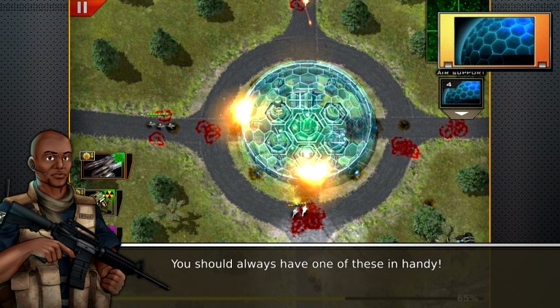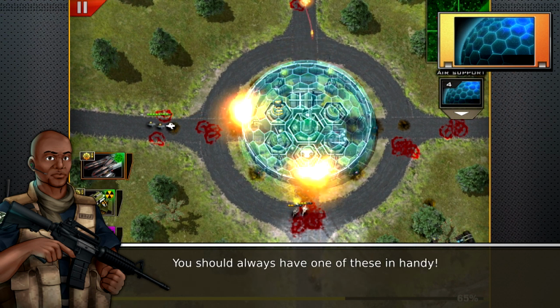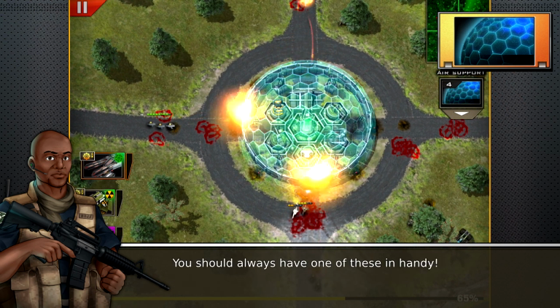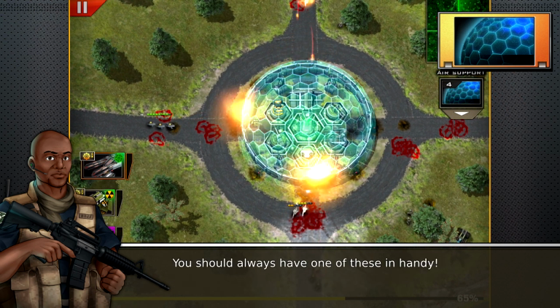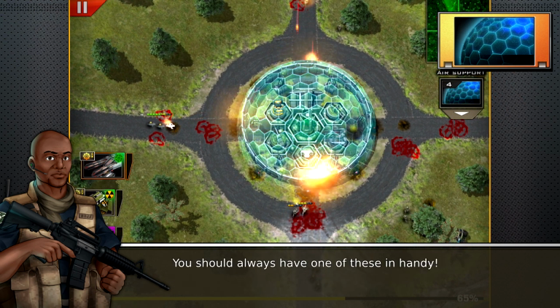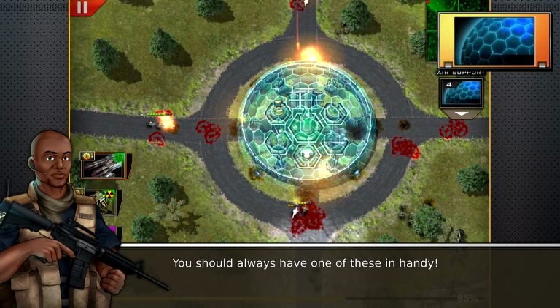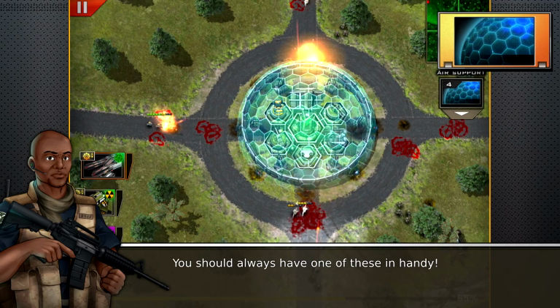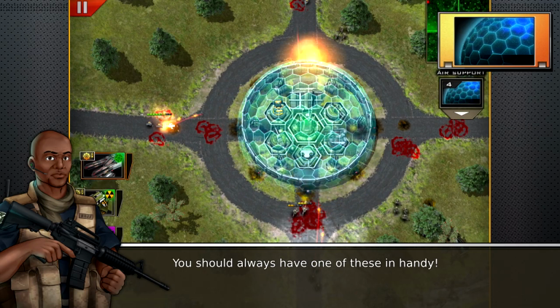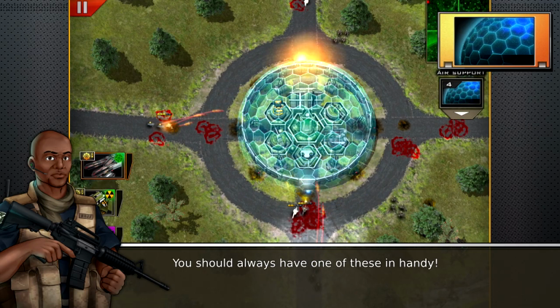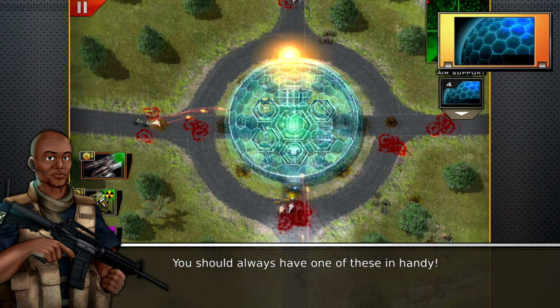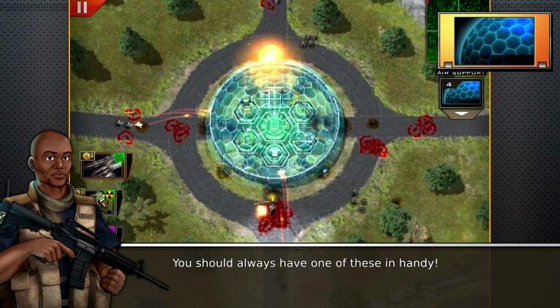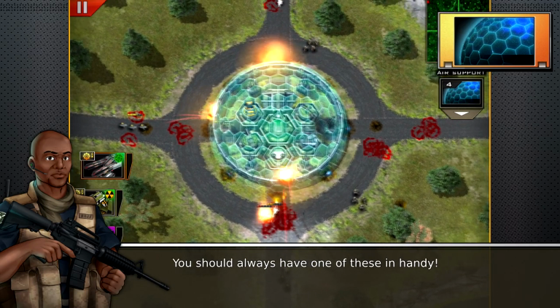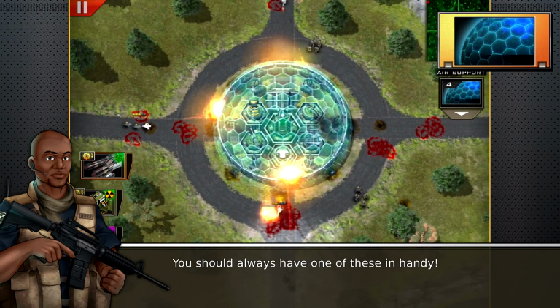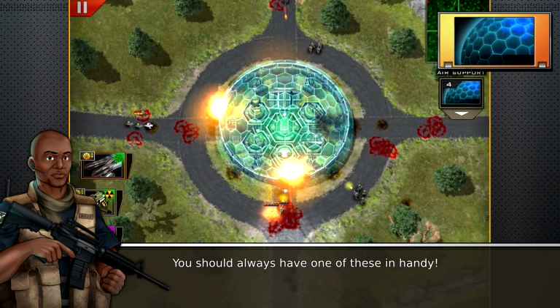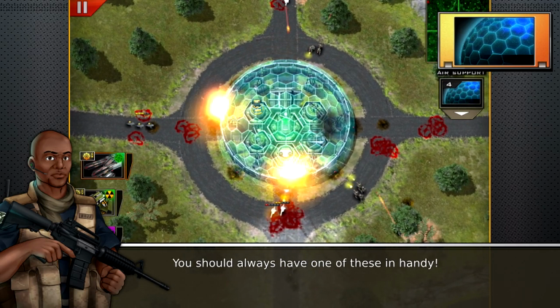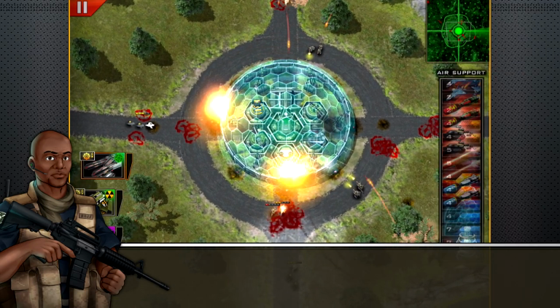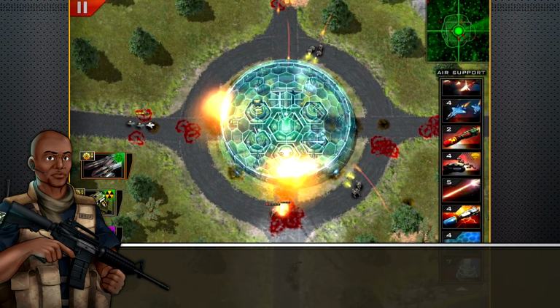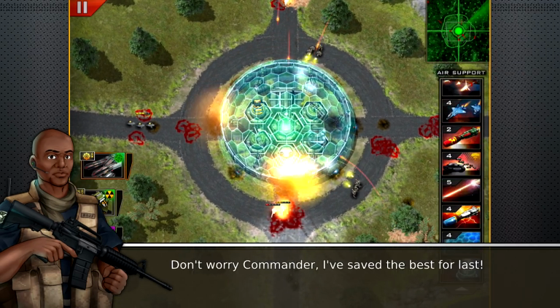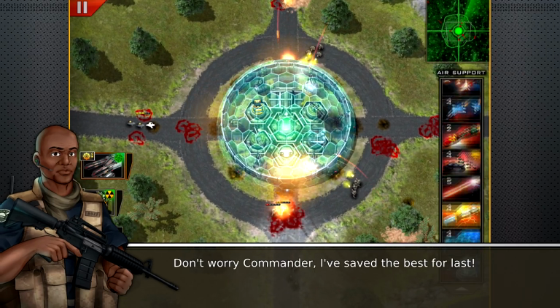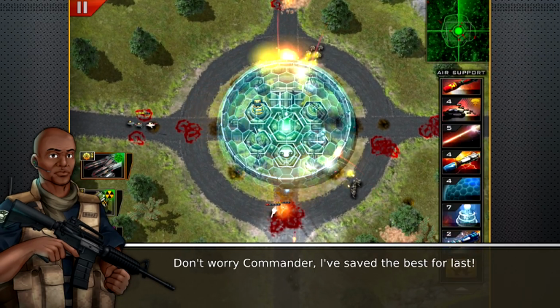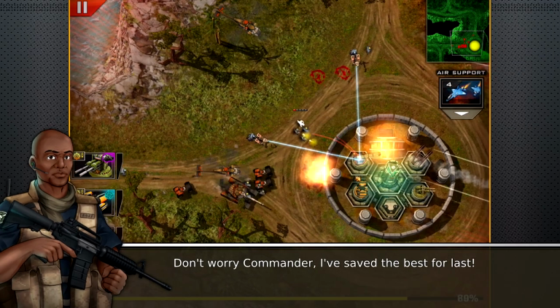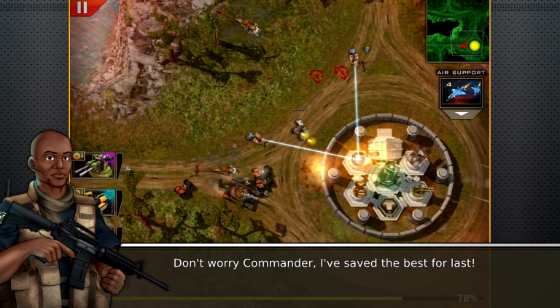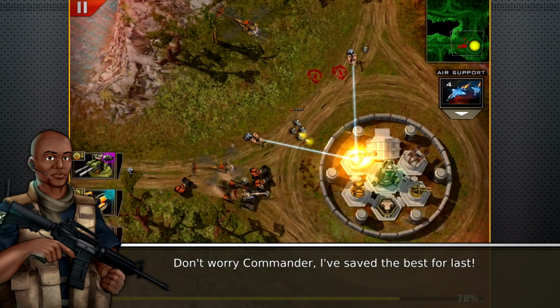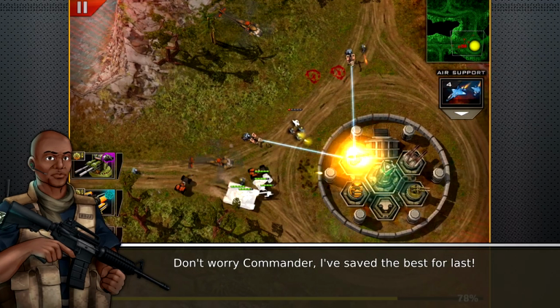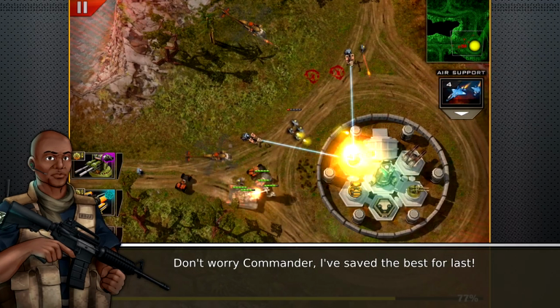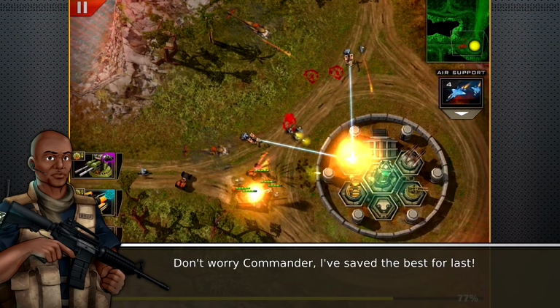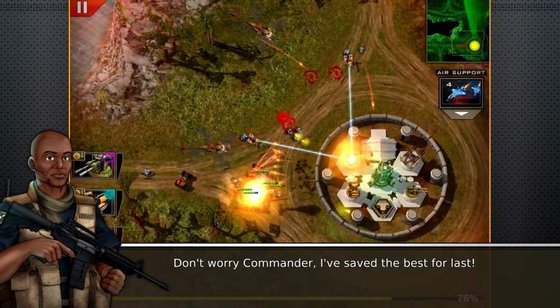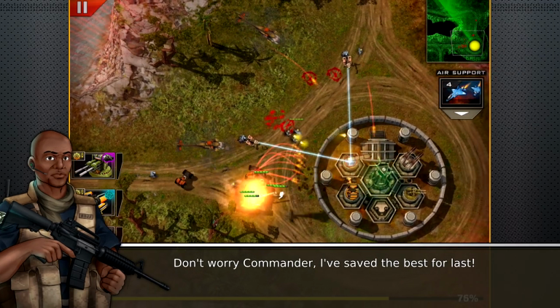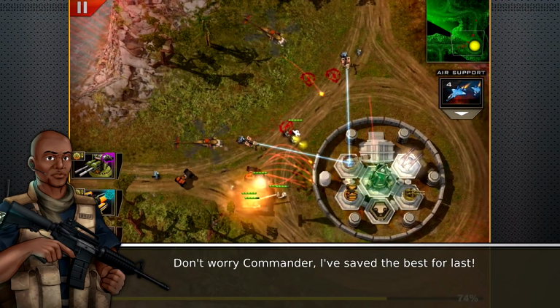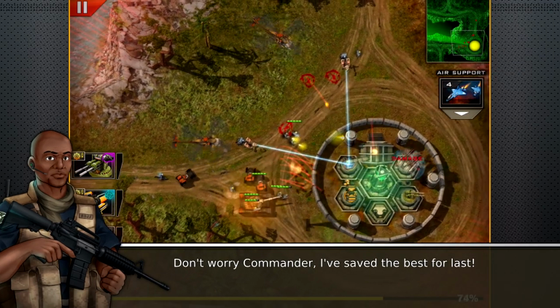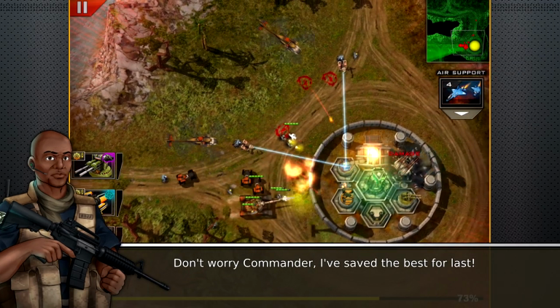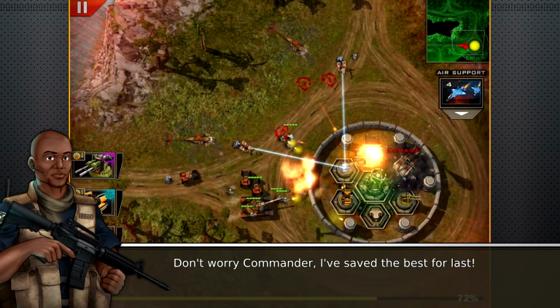Another nifty trick you can pull in a tight spot would be the energy shield, which will render your base invulnerable for a decent amount of time. You should always have one of these on hand. Don't worry, Commander, I've saved the best for last.